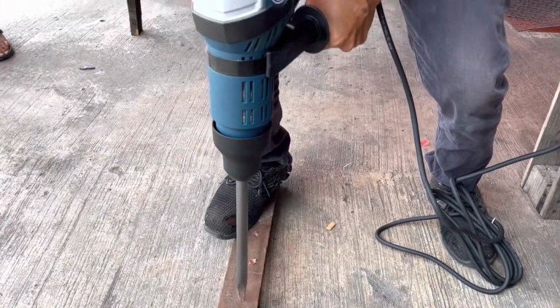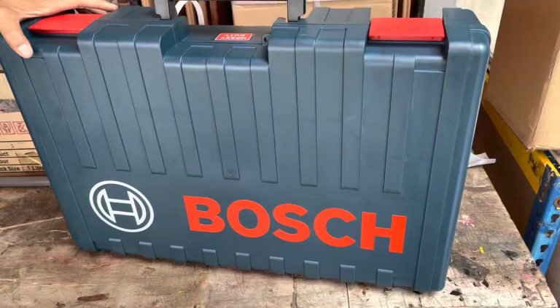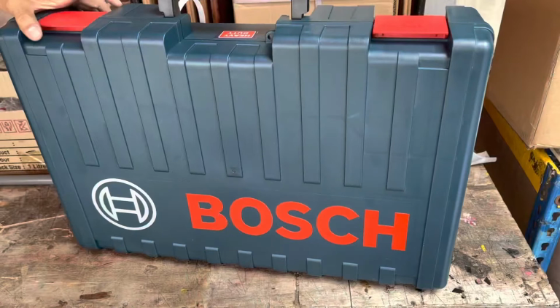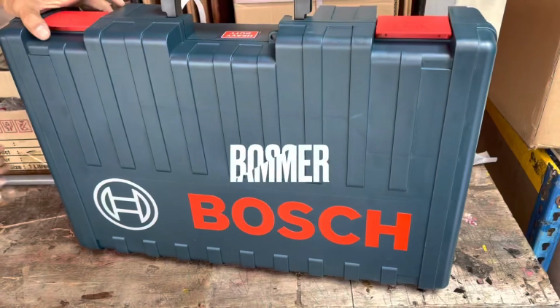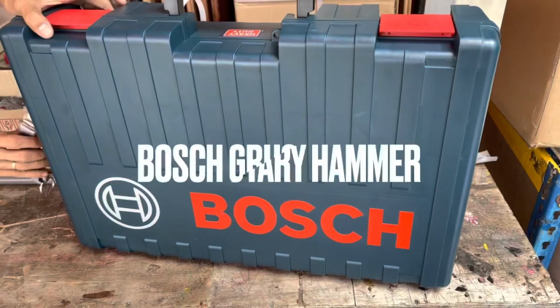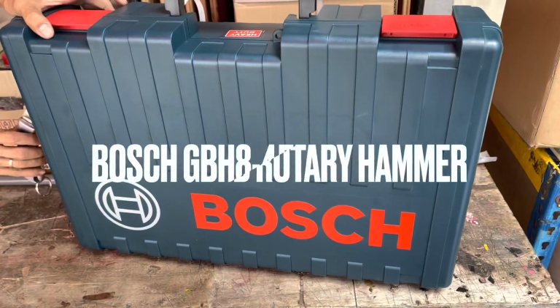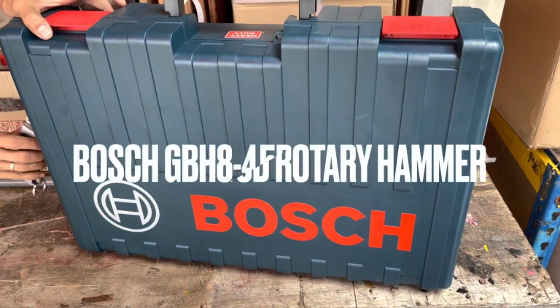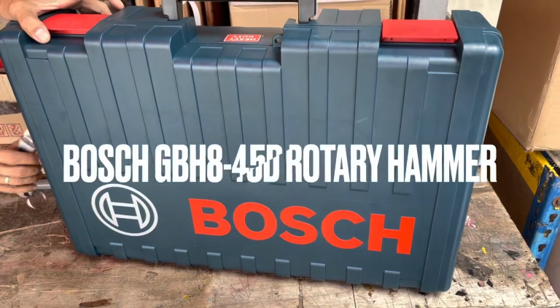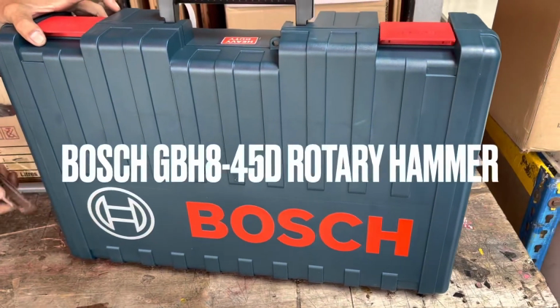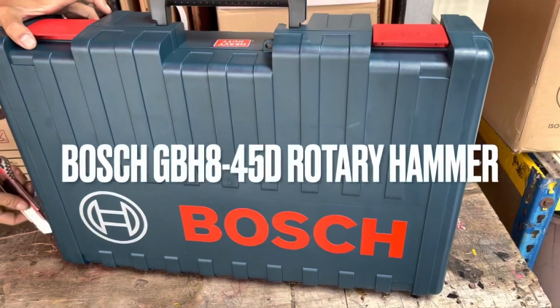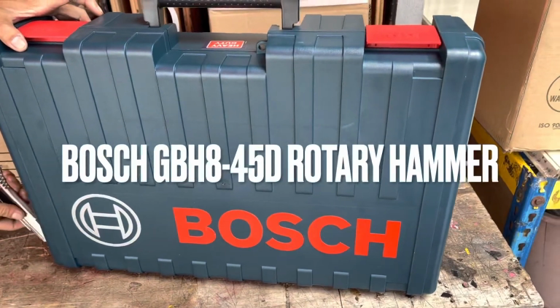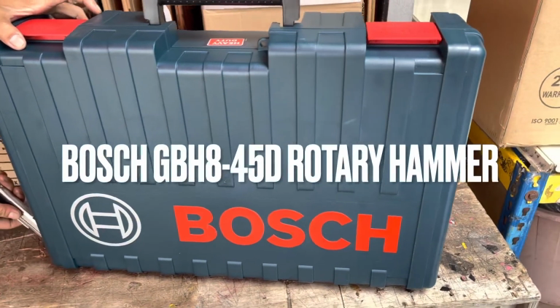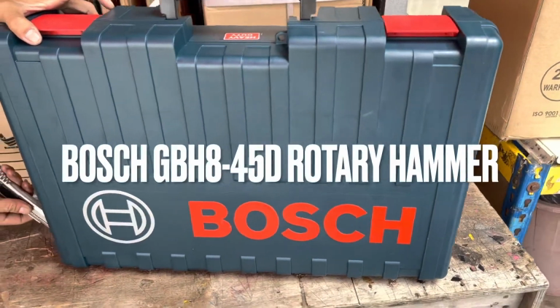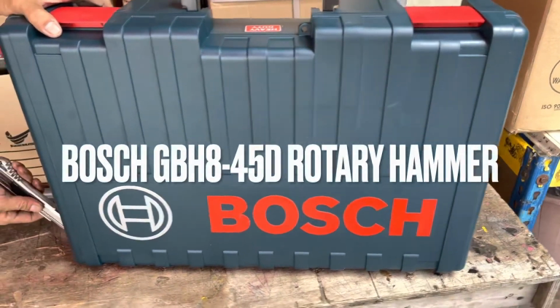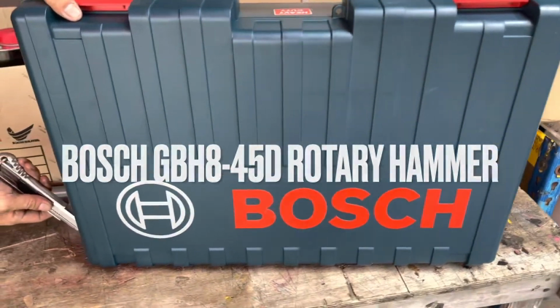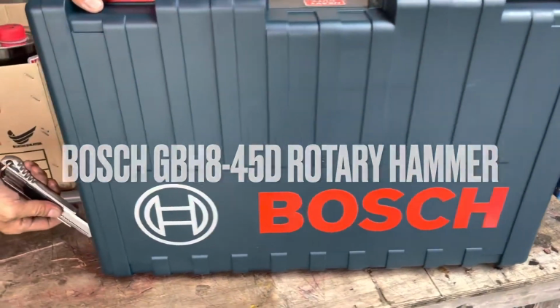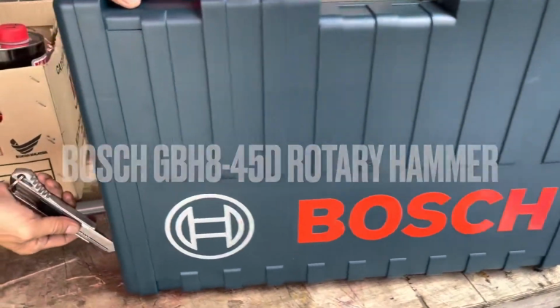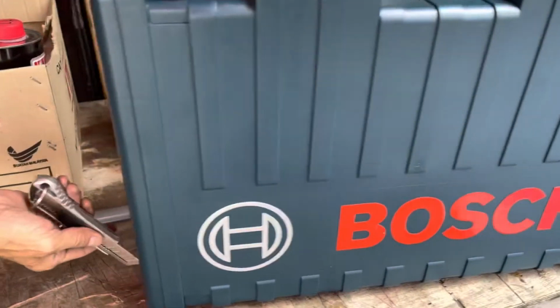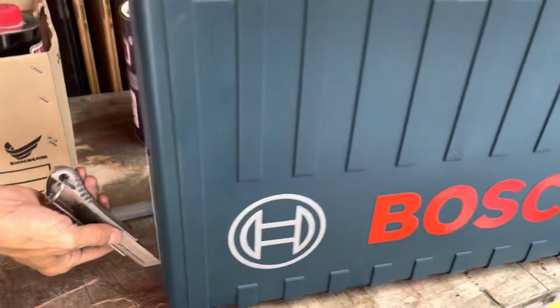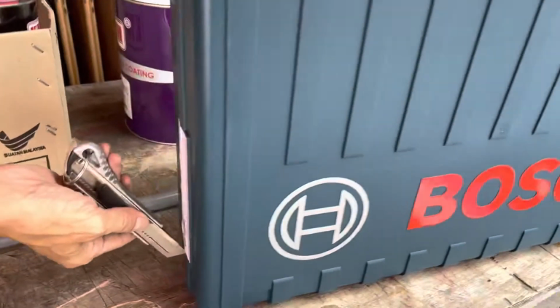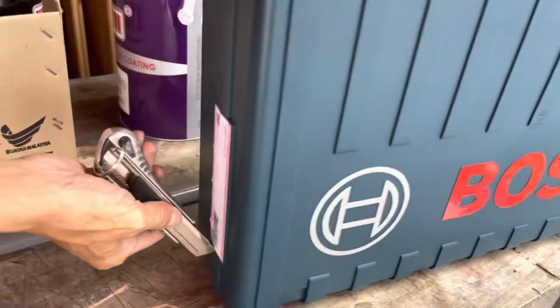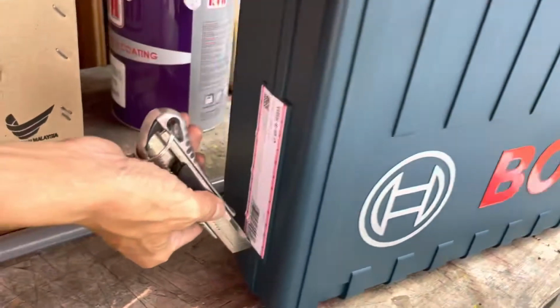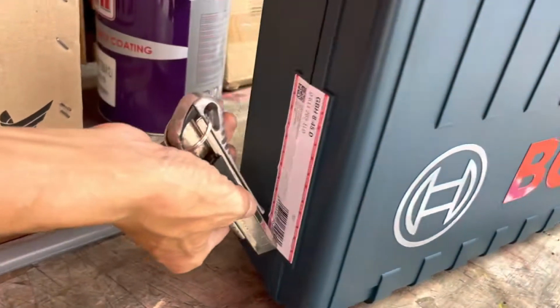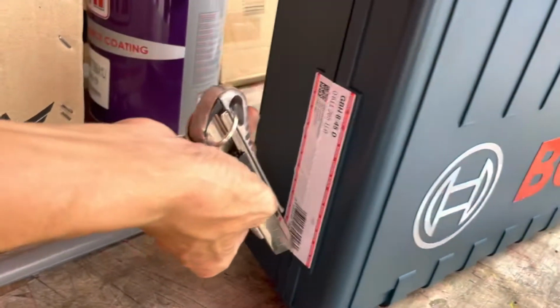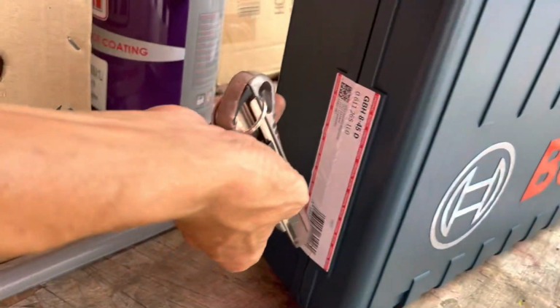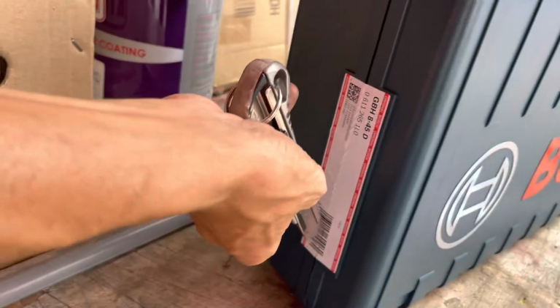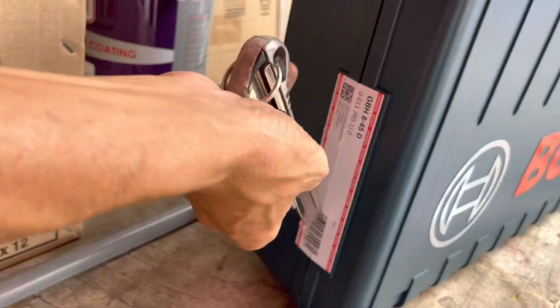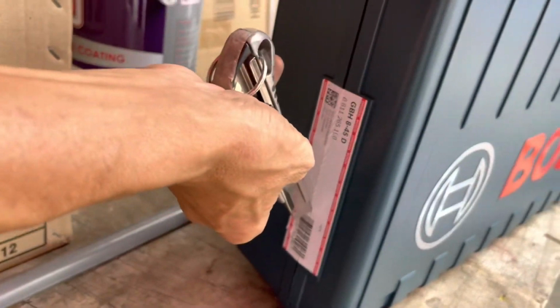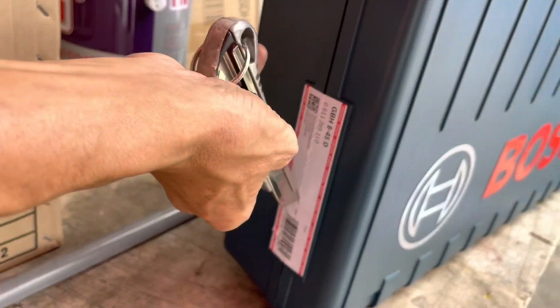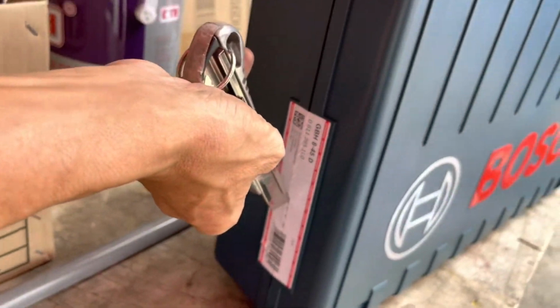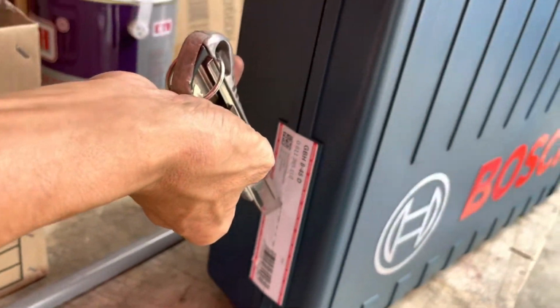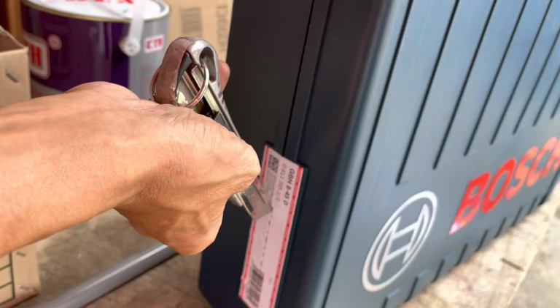Hi guys, today we are unboxing the Bosch GBH-8-45D Rotary Hammer.